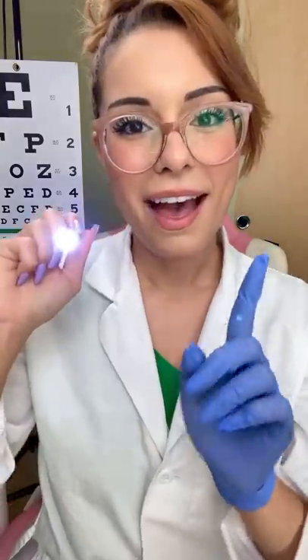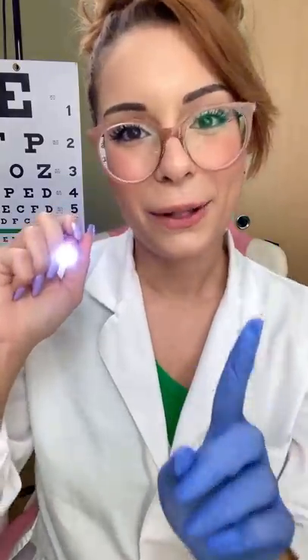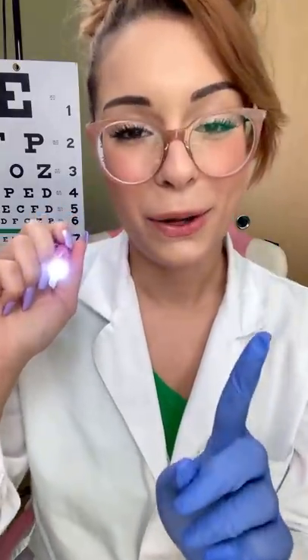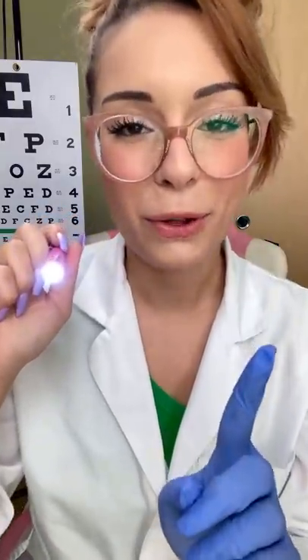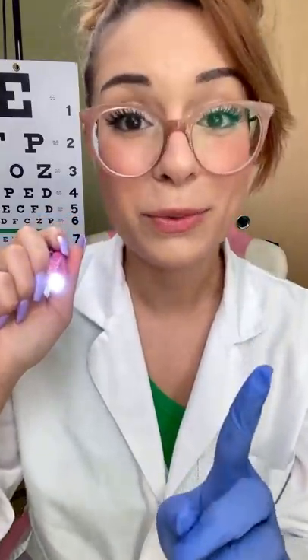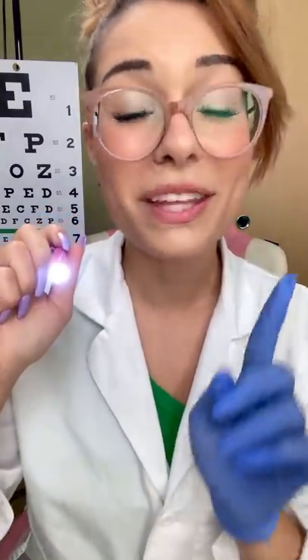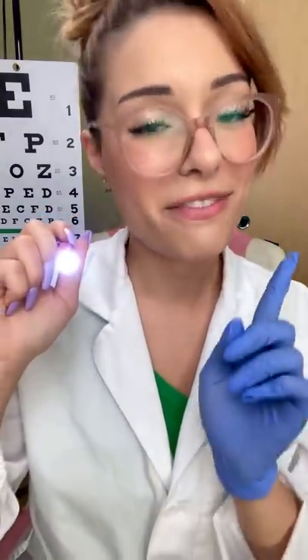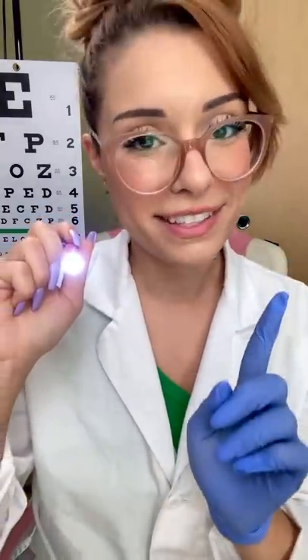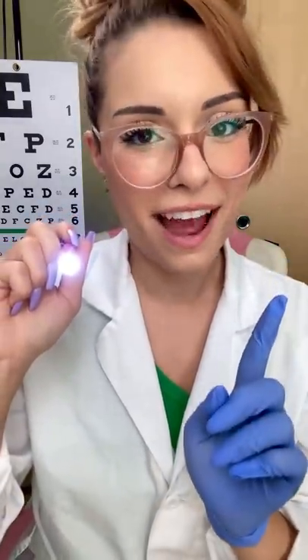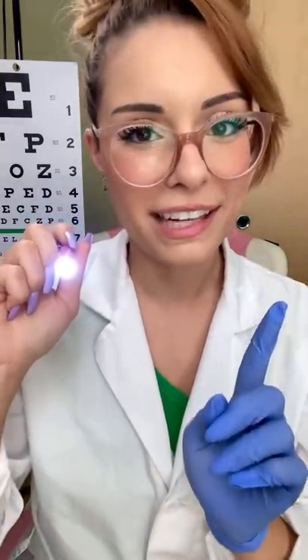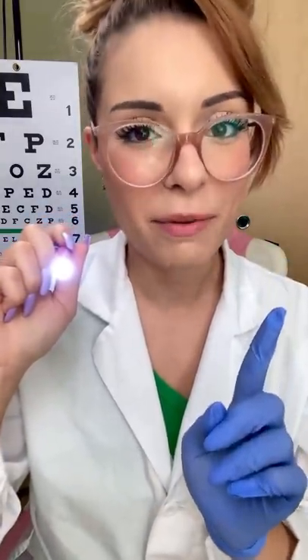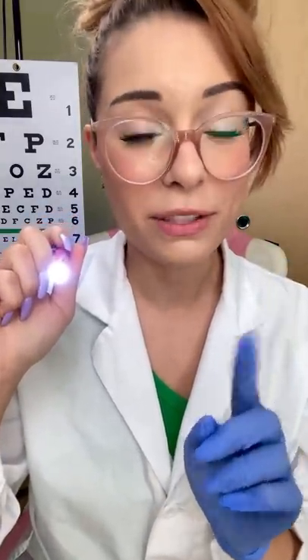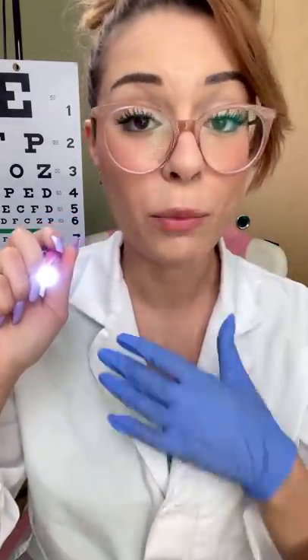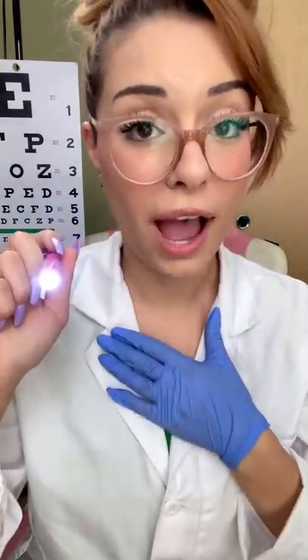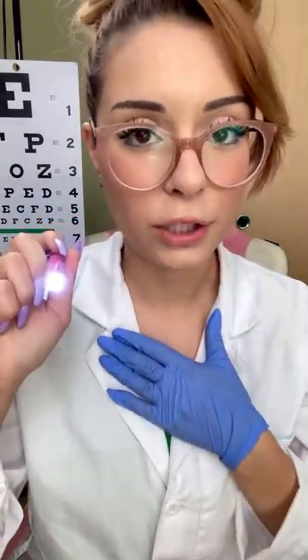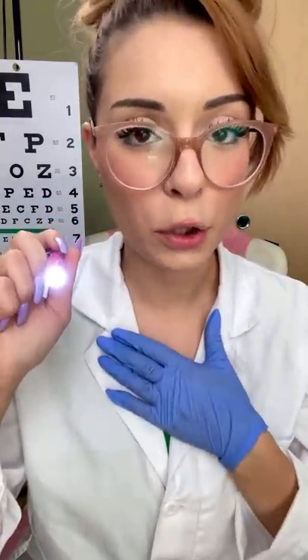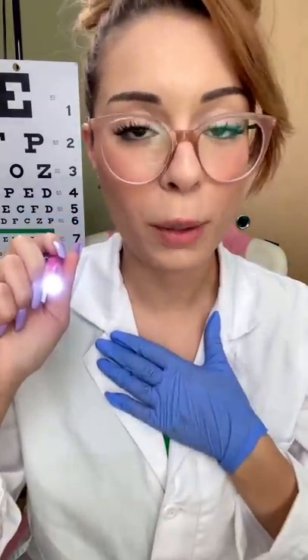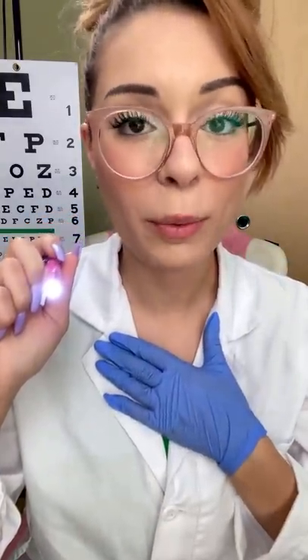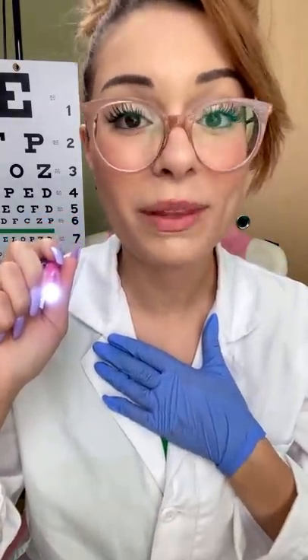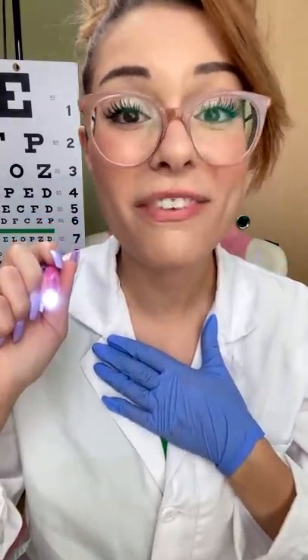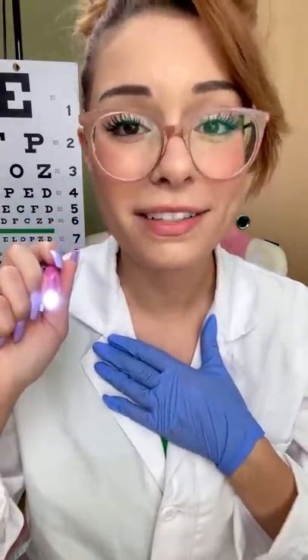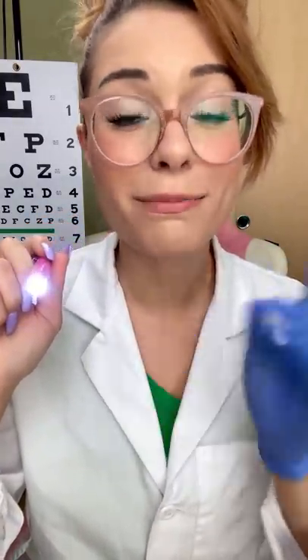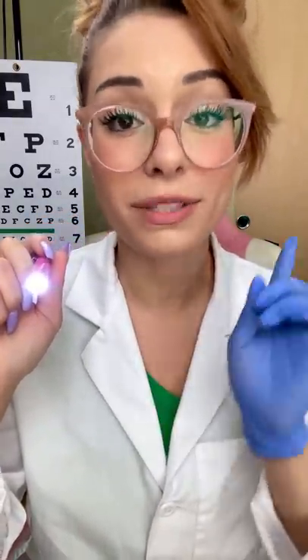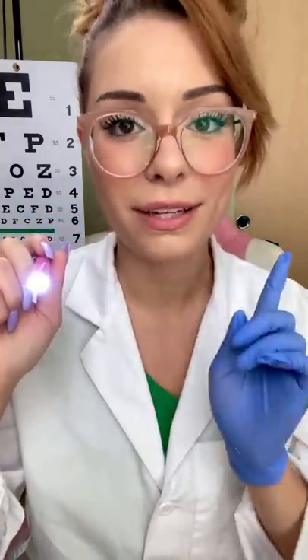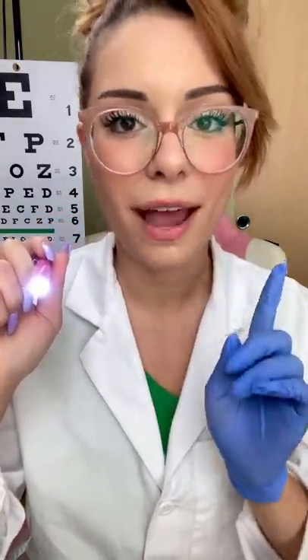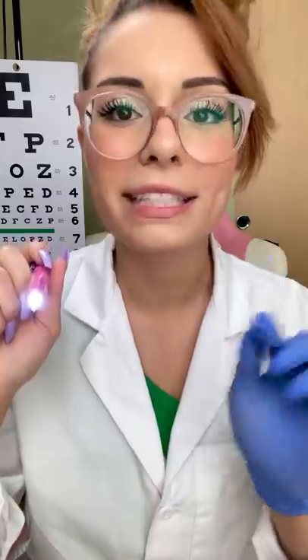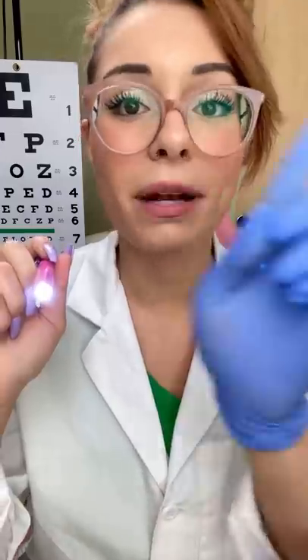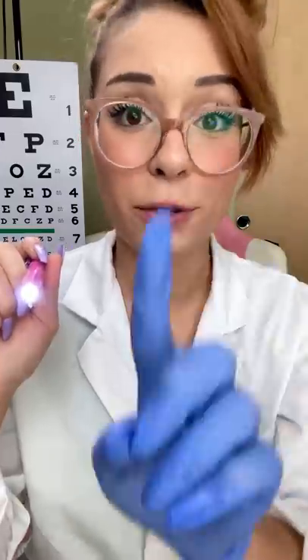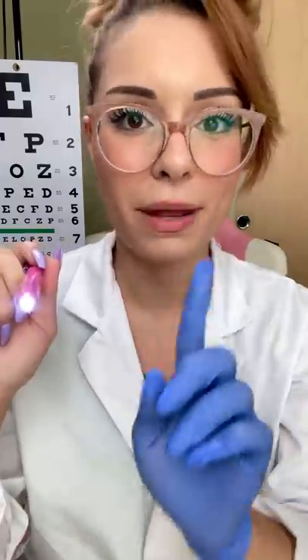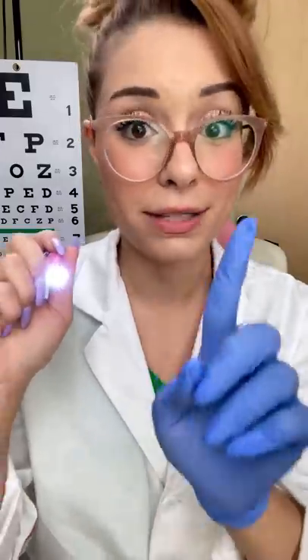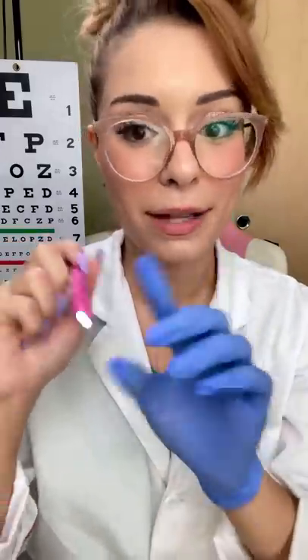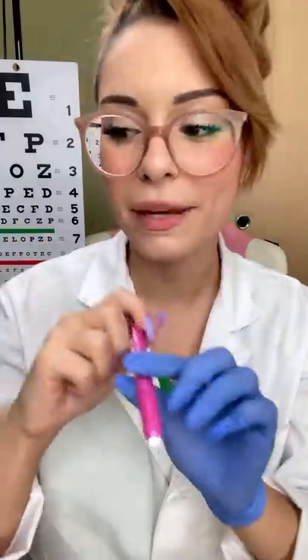Hello there and welcome to the fastest eye exam of all time, where I, Dr. Luna, report the fastest, most detailed eye exam in under a minute. So let's begin.